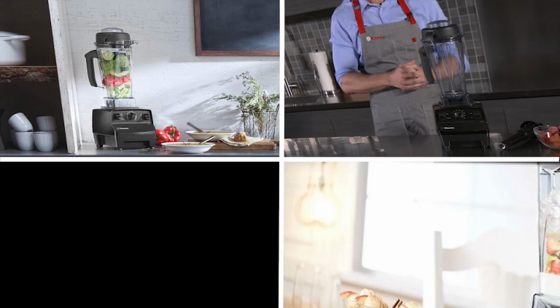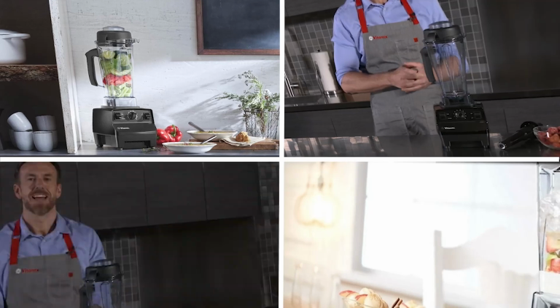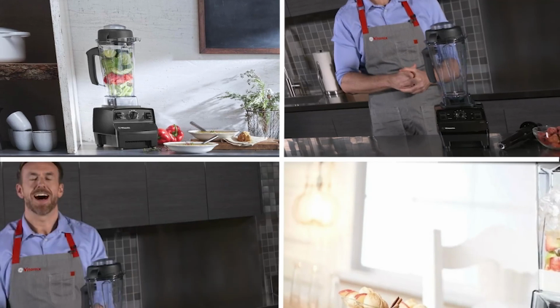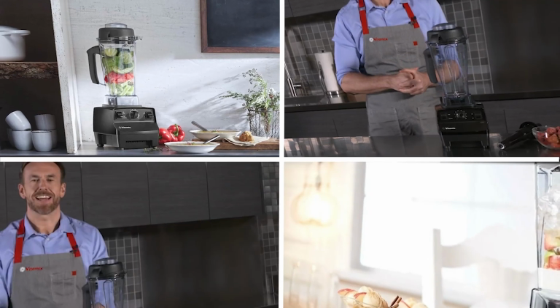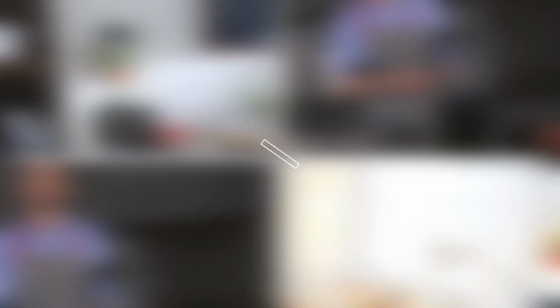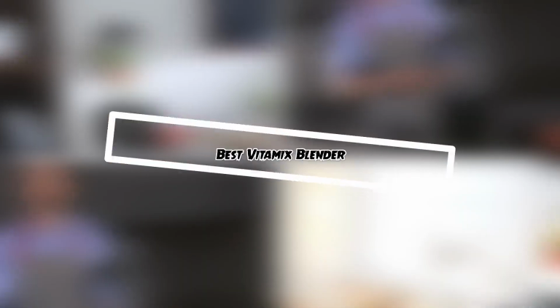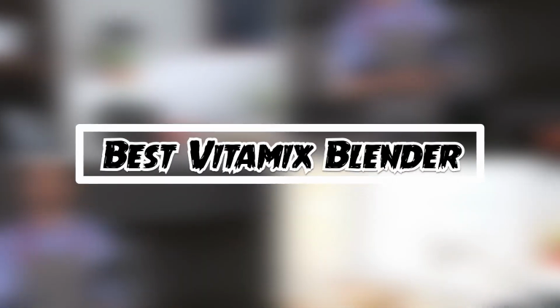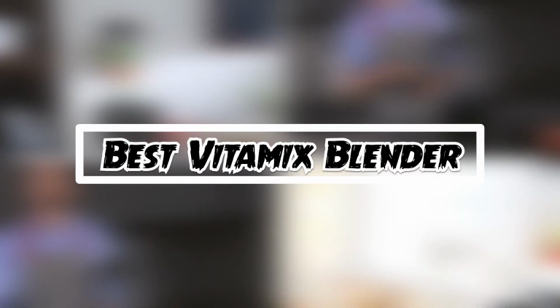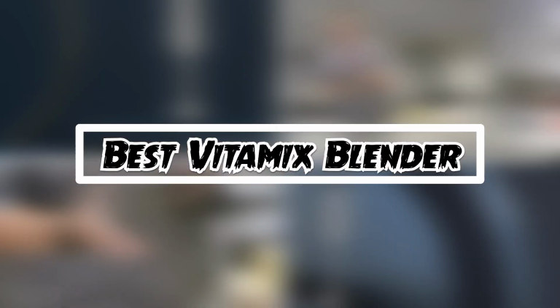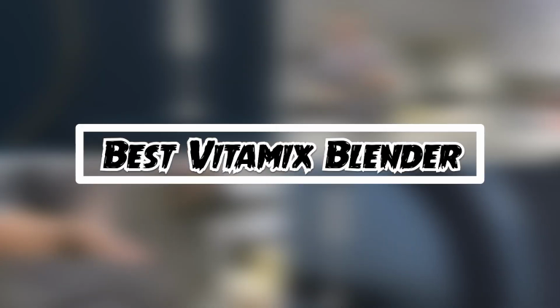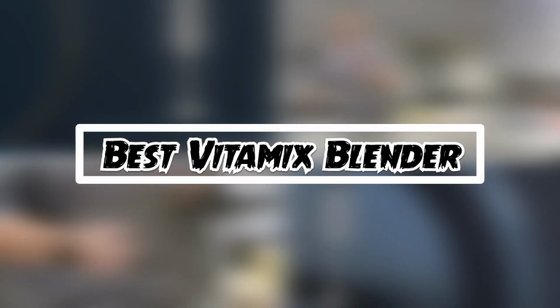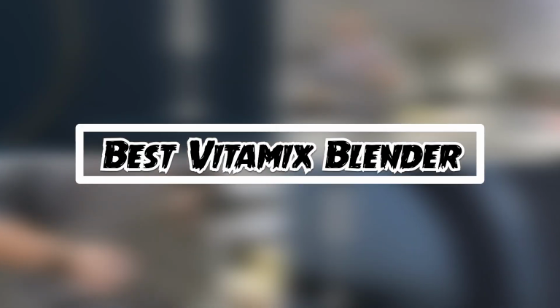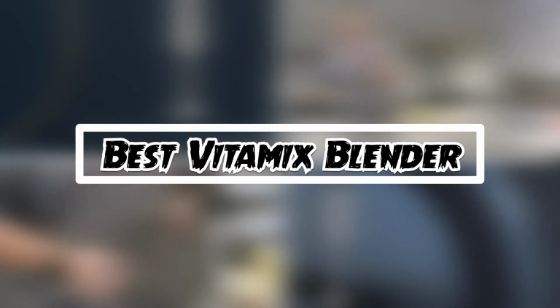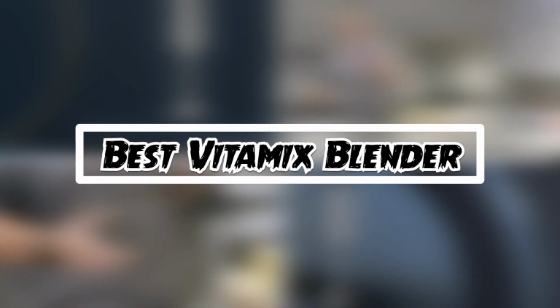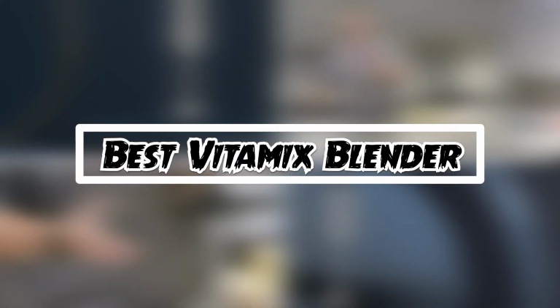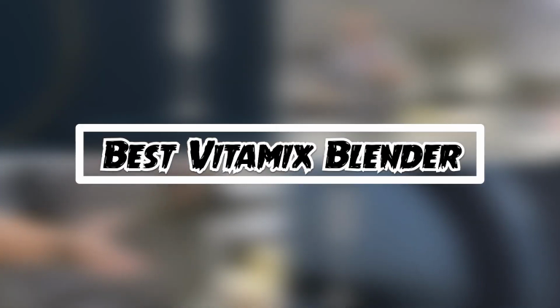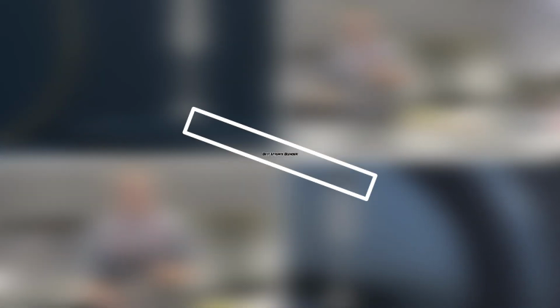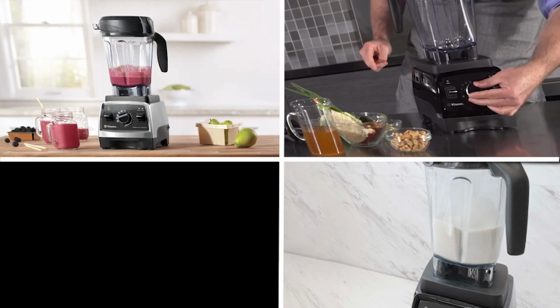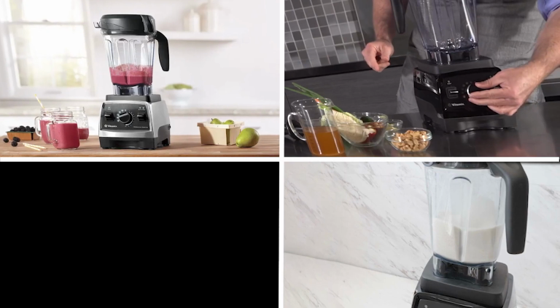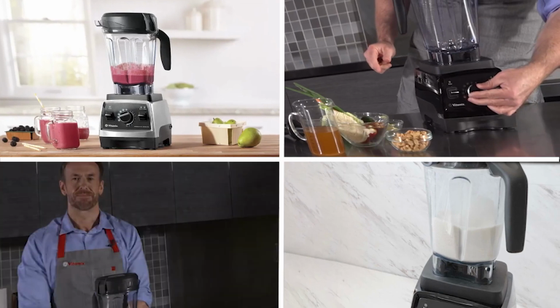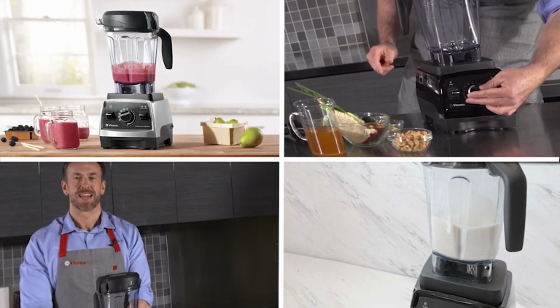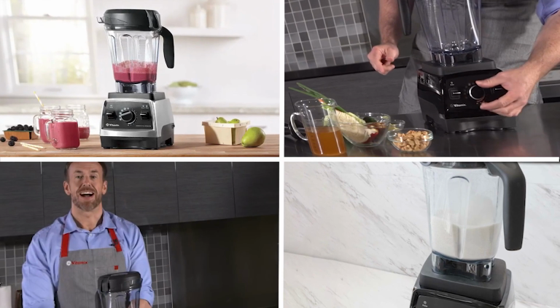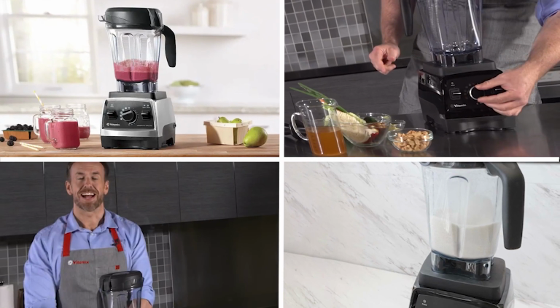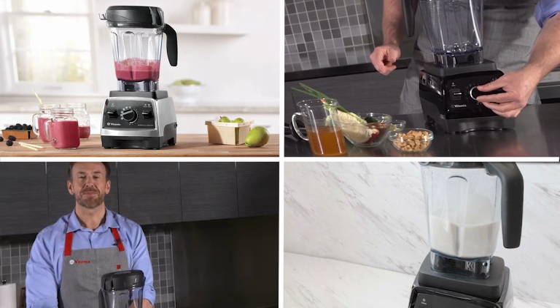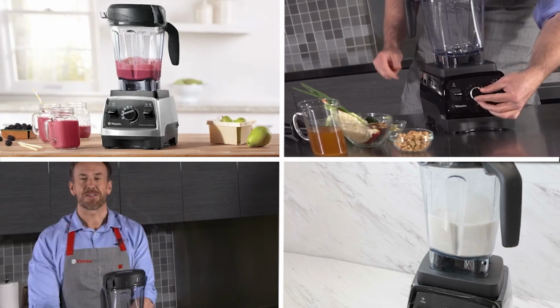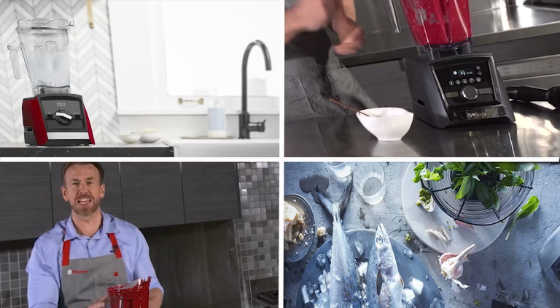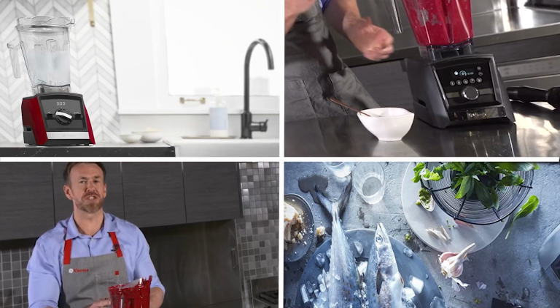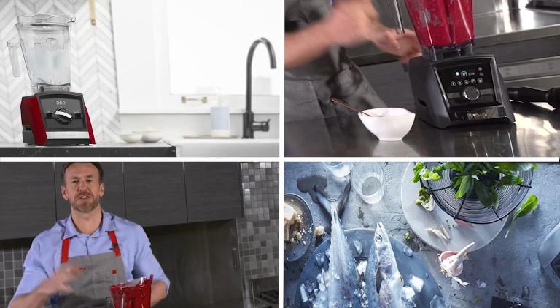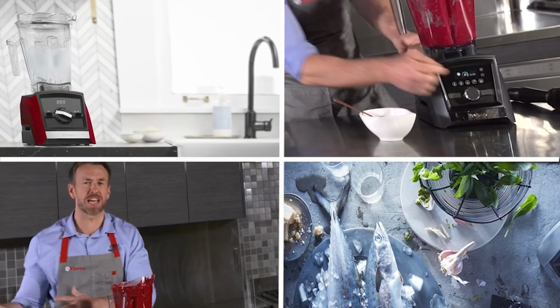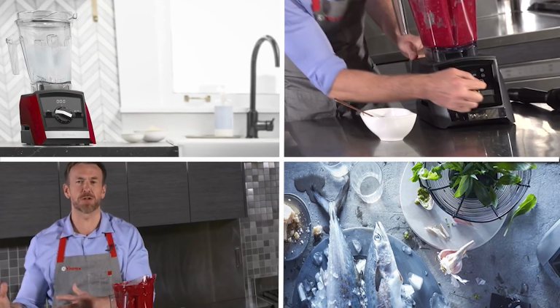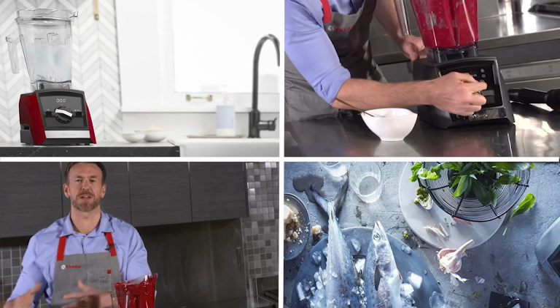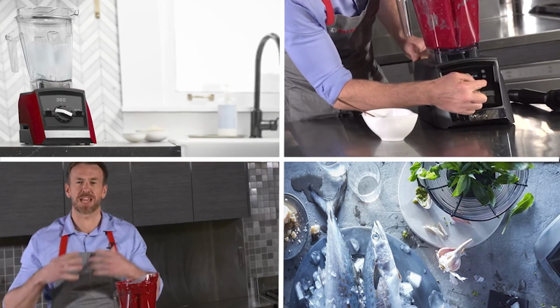If you want to get a good quality Vitamix blender according to your needs, then watch the video till the end and then decide. So let's get started.